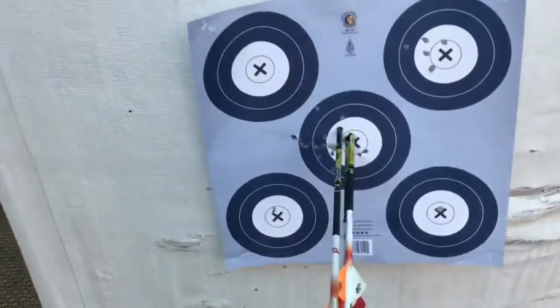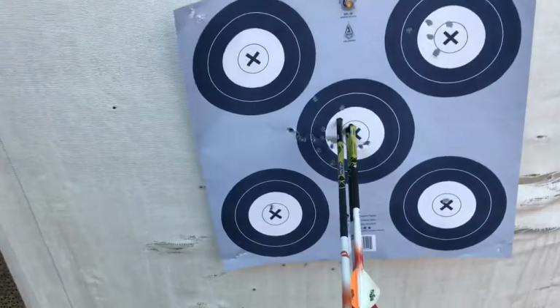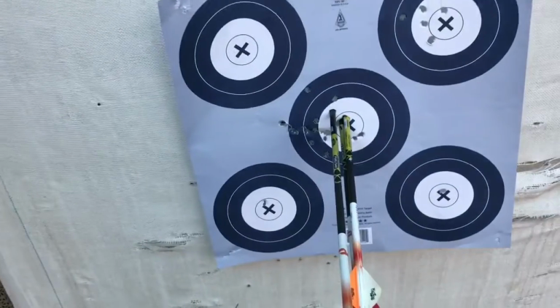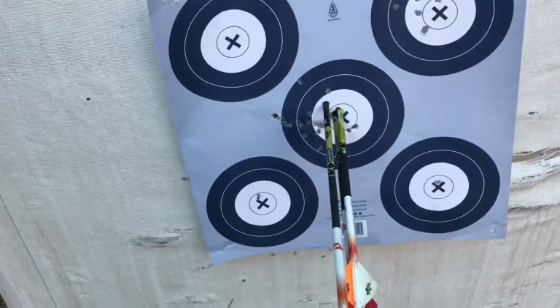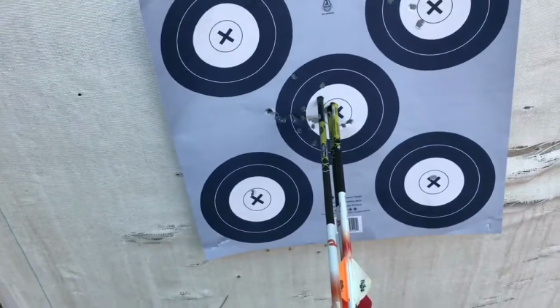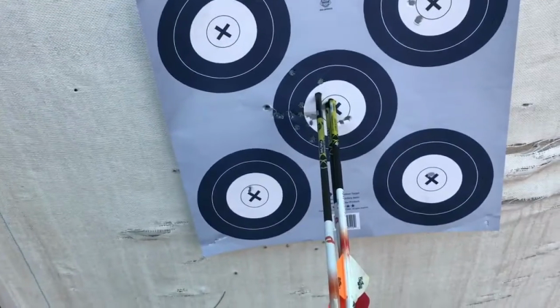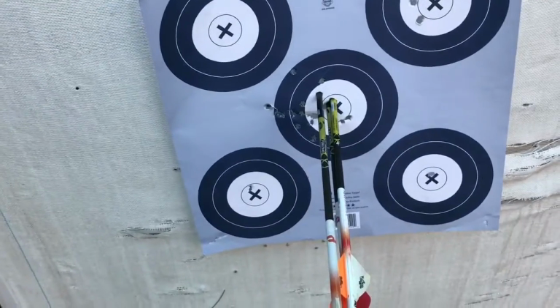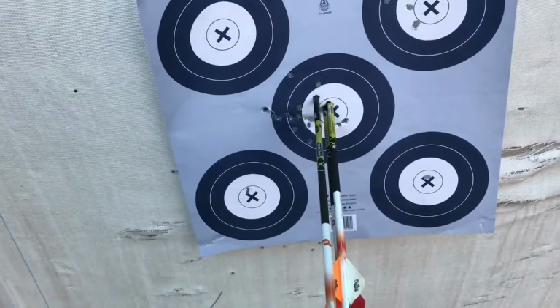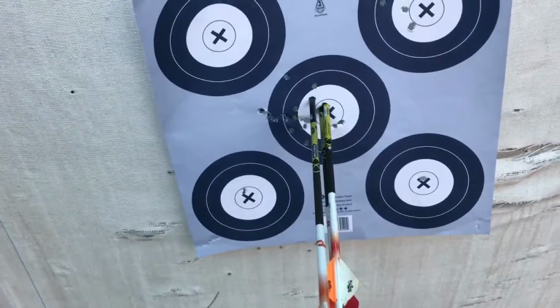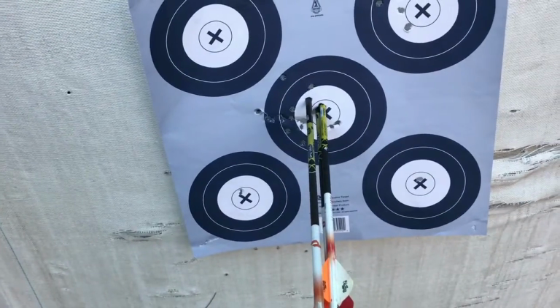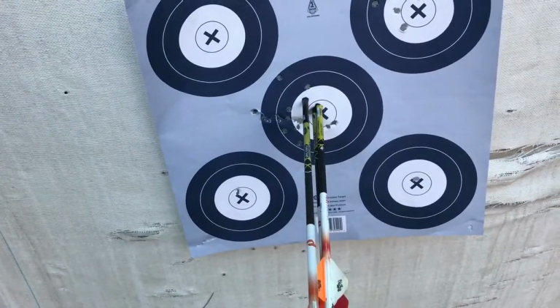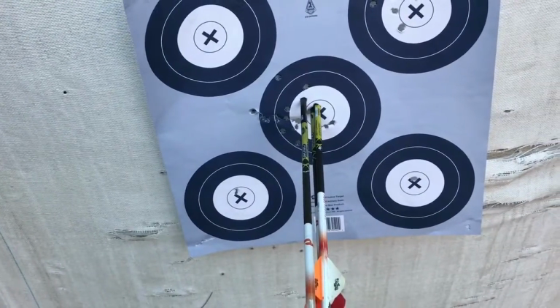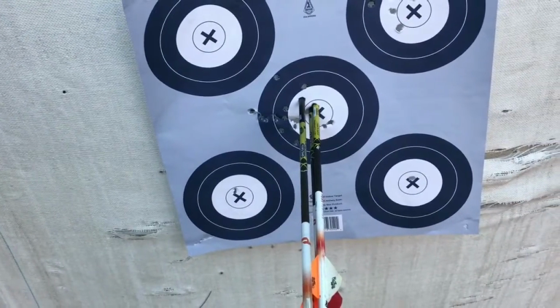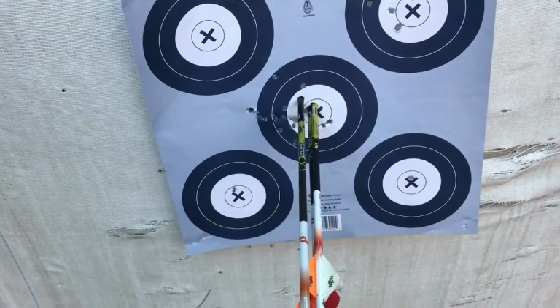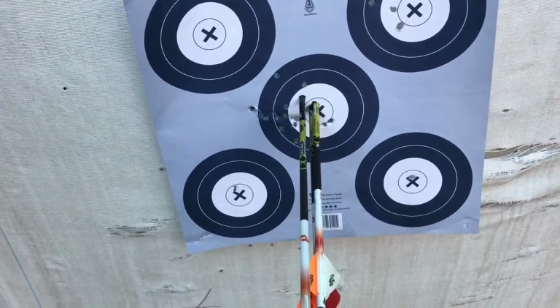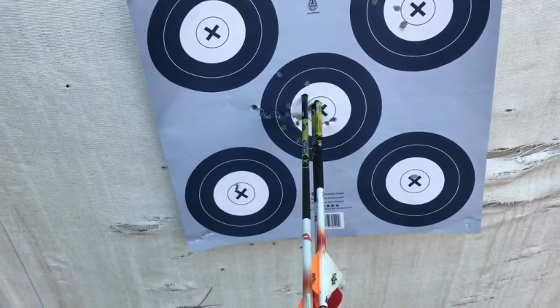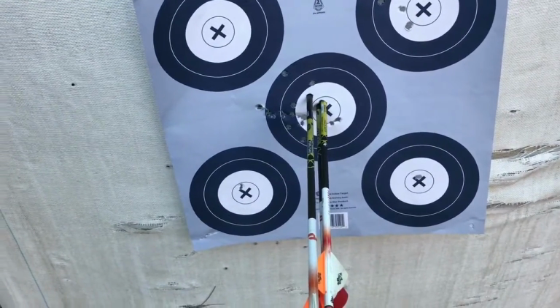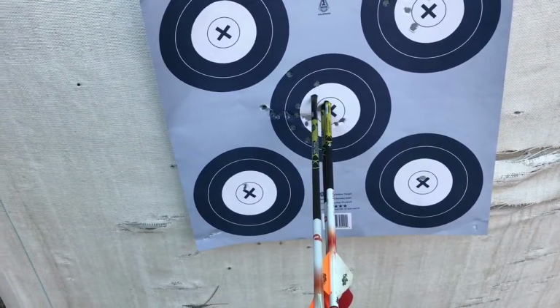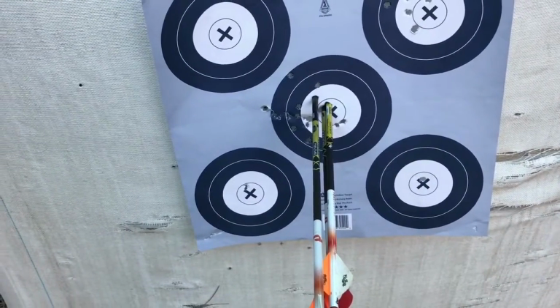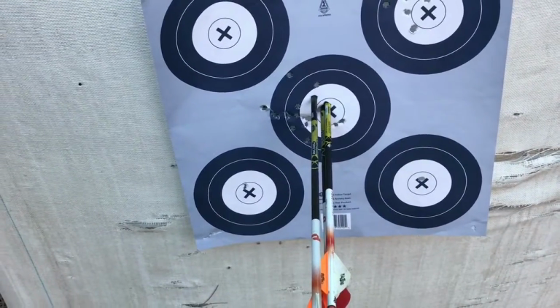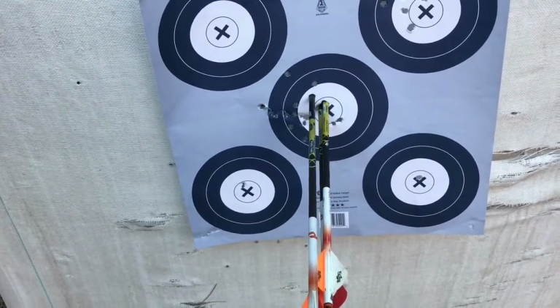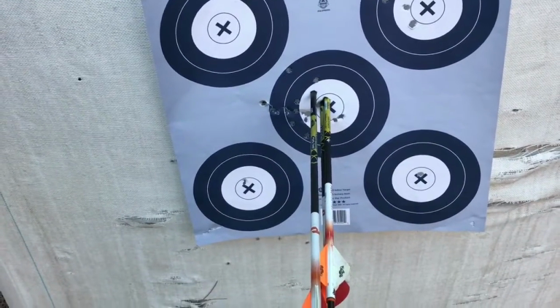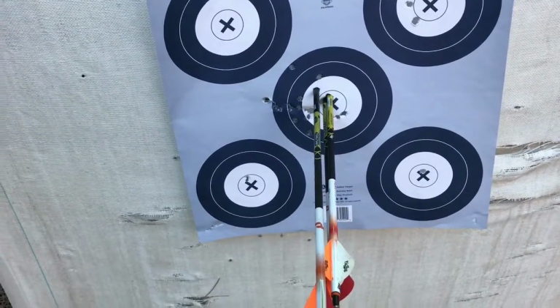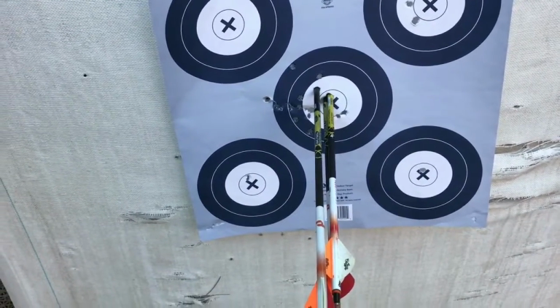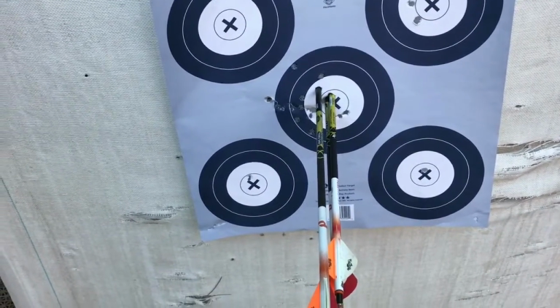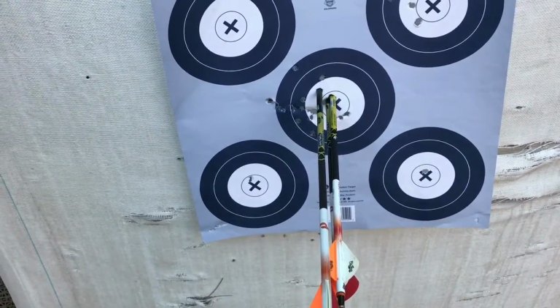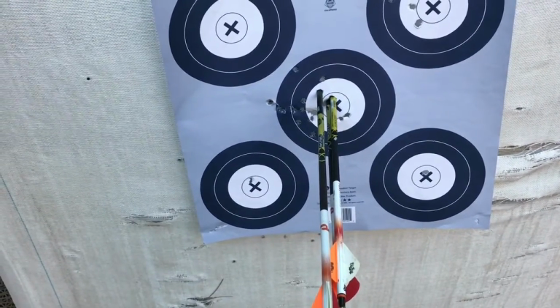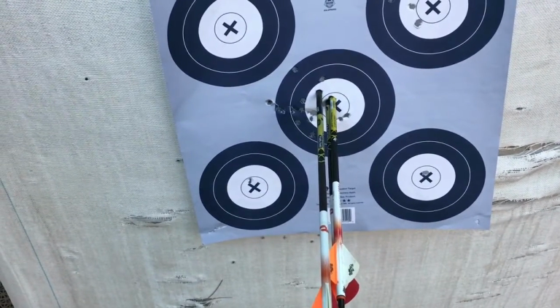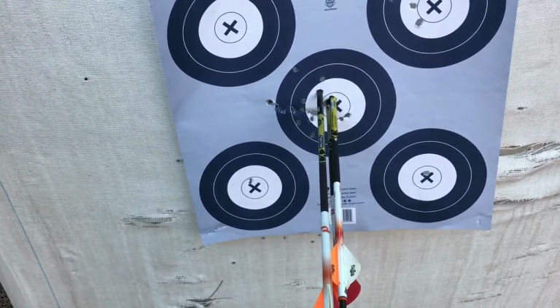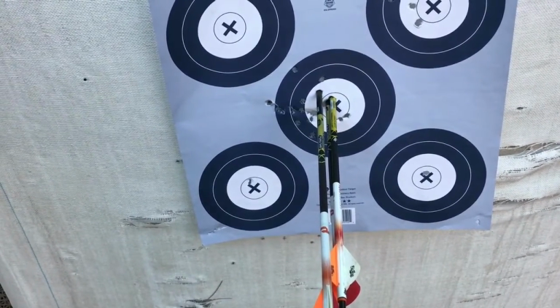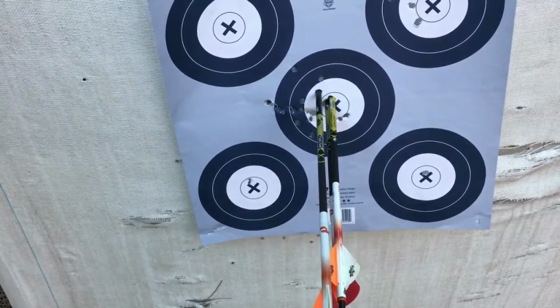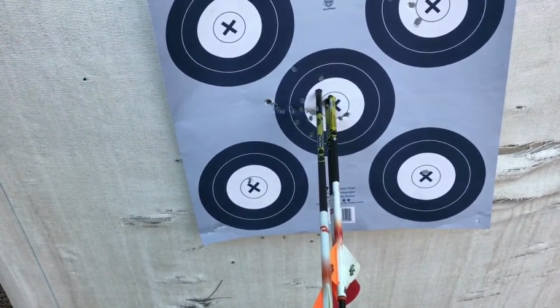Not a bad group from 20, 30, and 35 yards. Just three quick arrows to make sure it's on, and I feel pretty good about that.